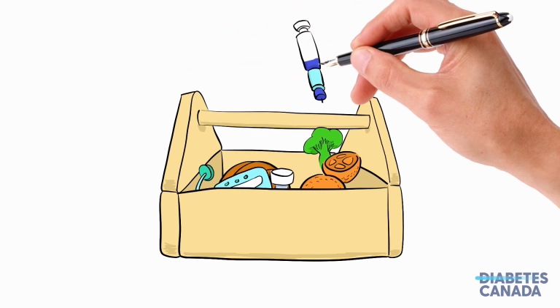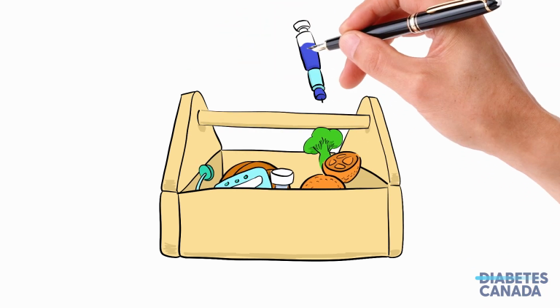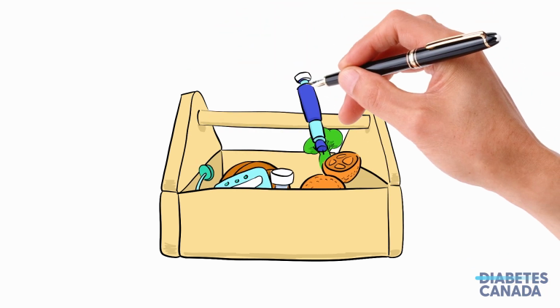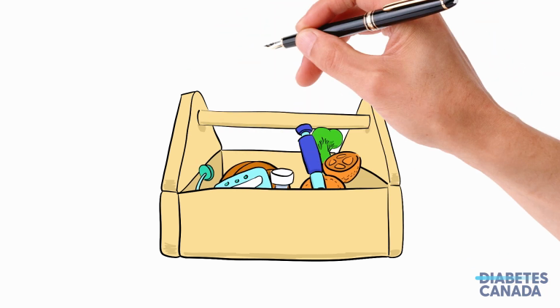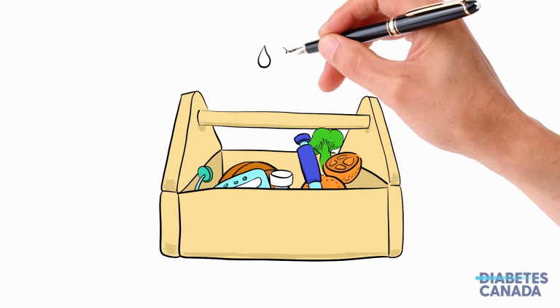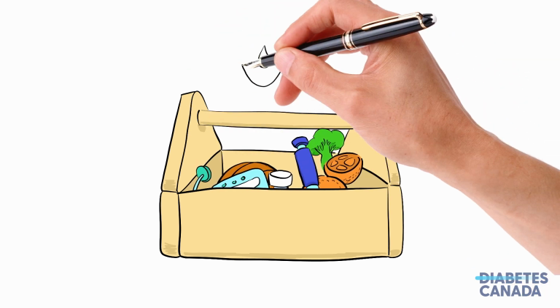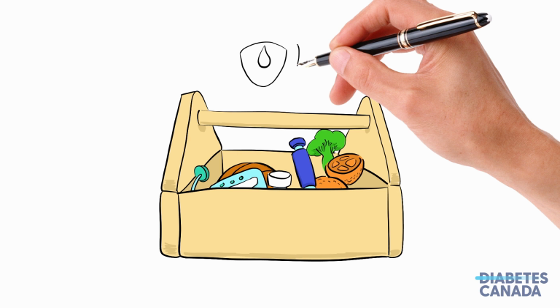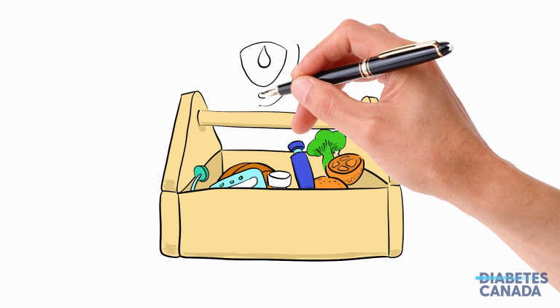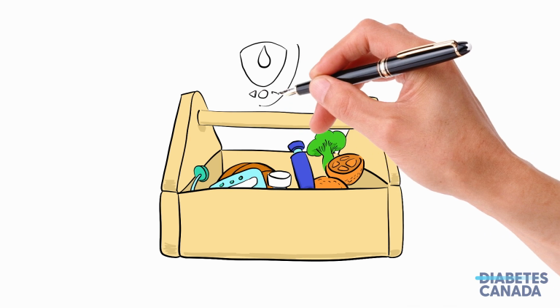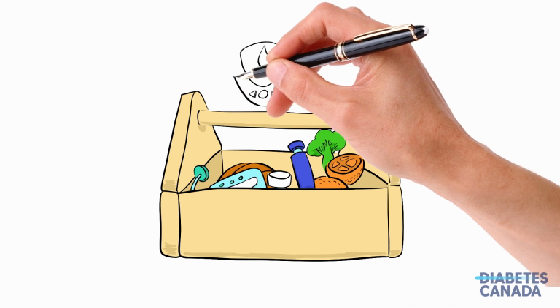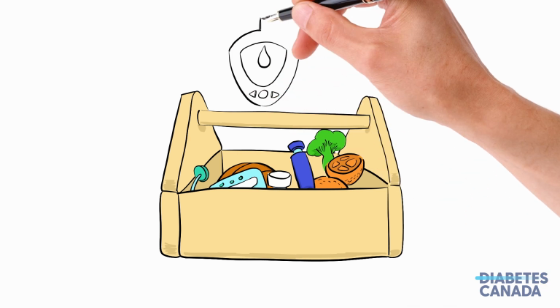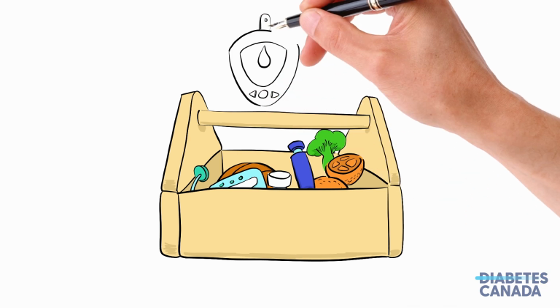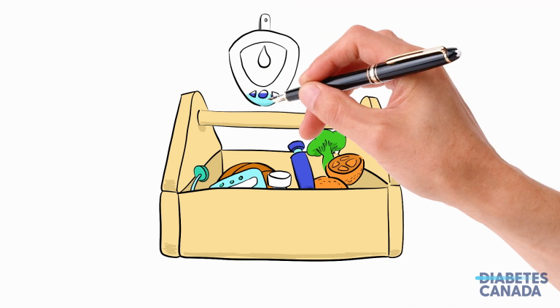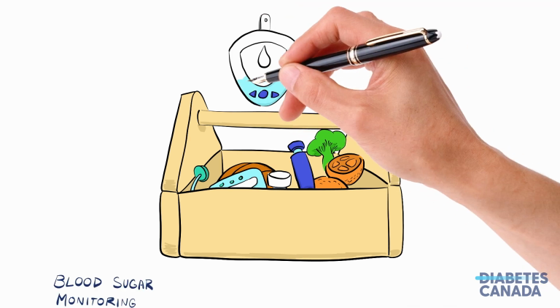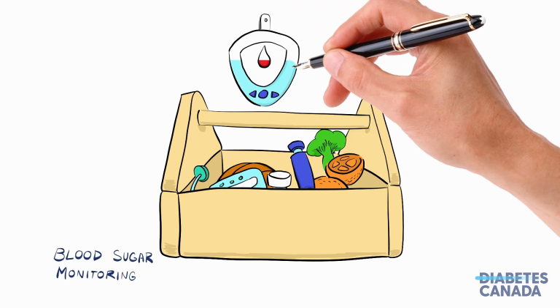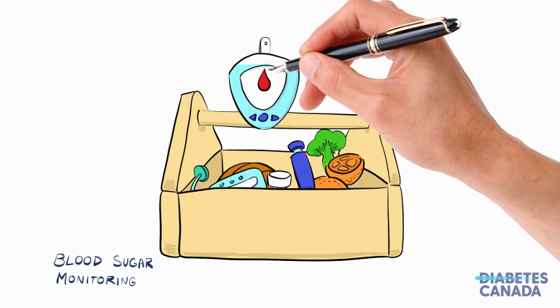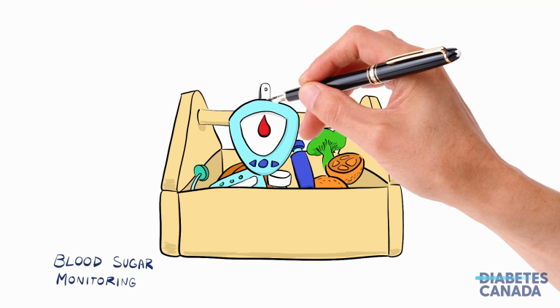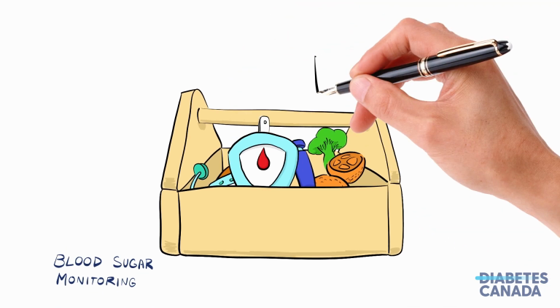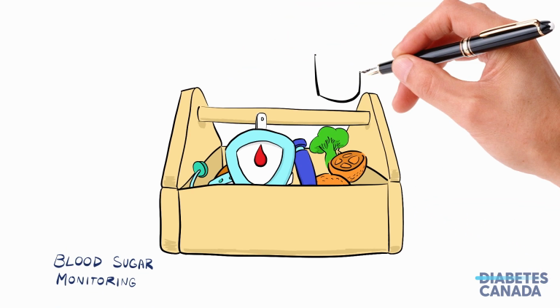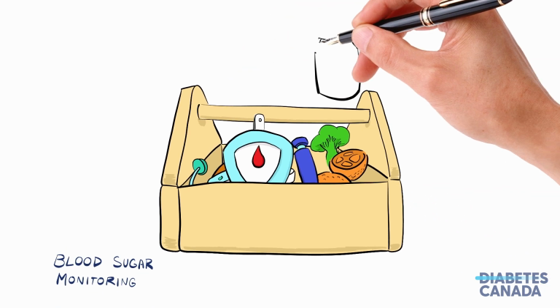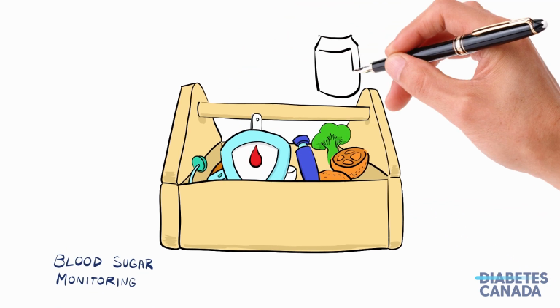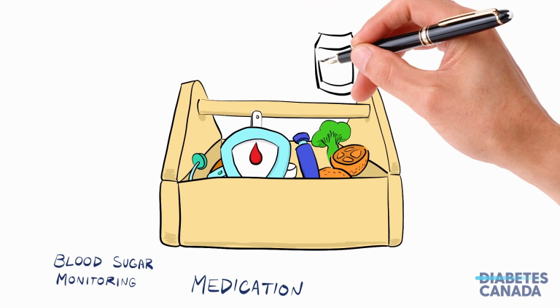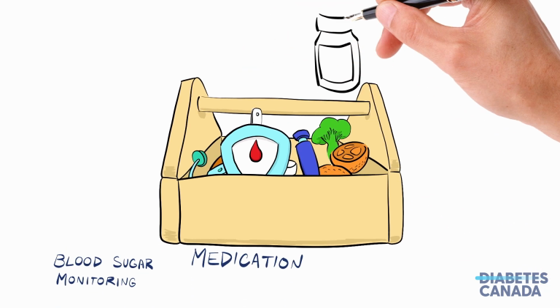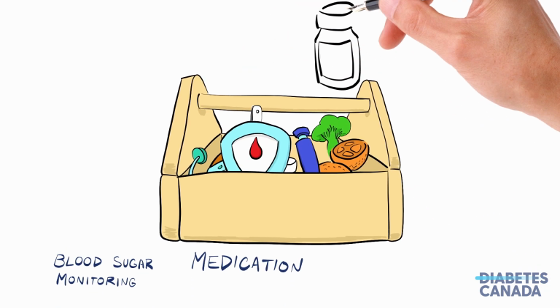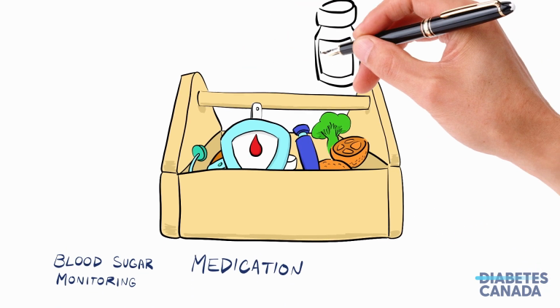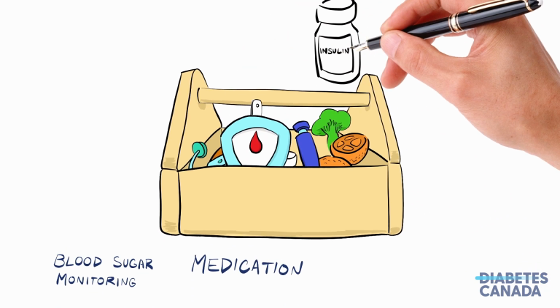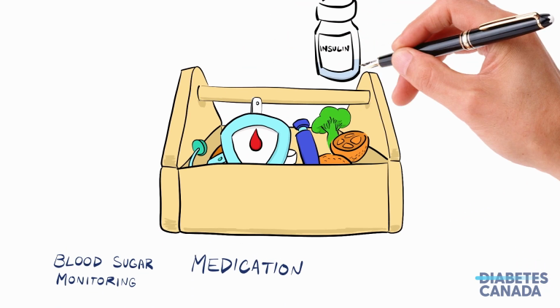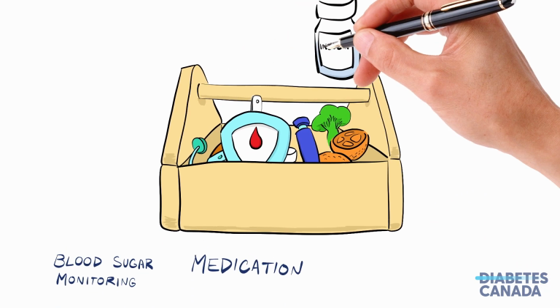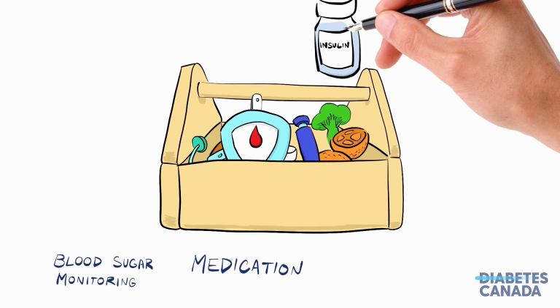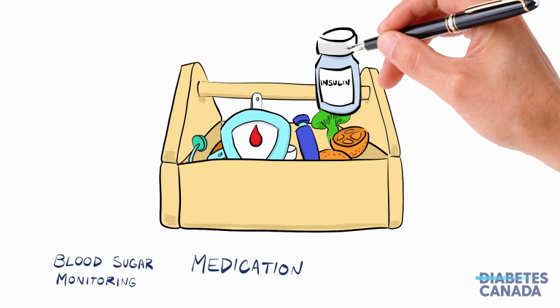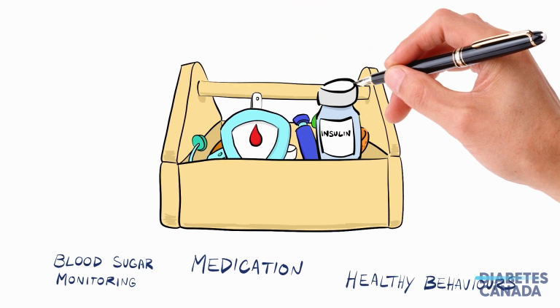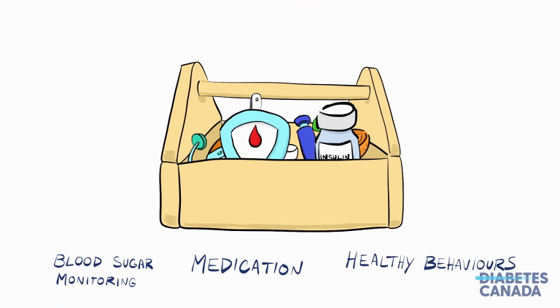Broadly, we'll touch on three elements: blood sugar monitoring, medications, and healthy behaviors.